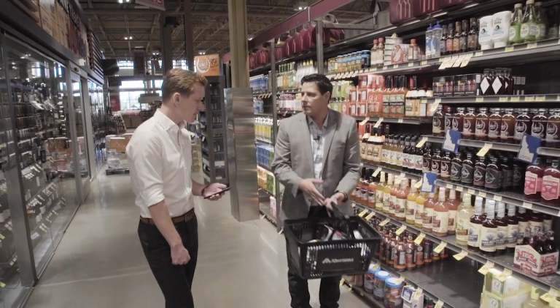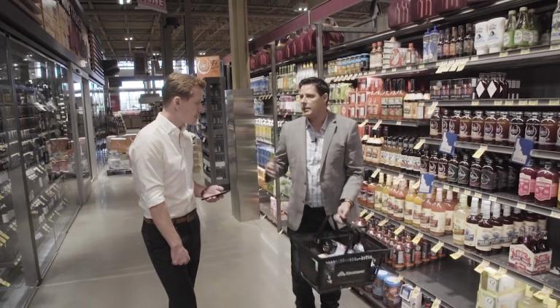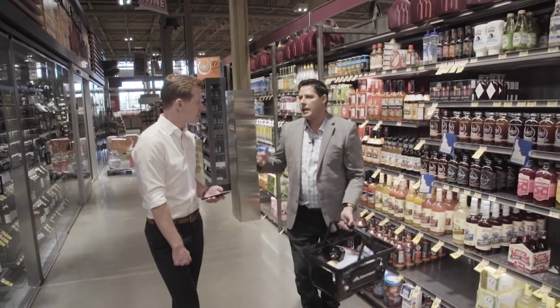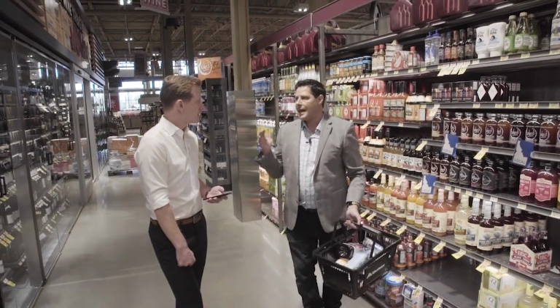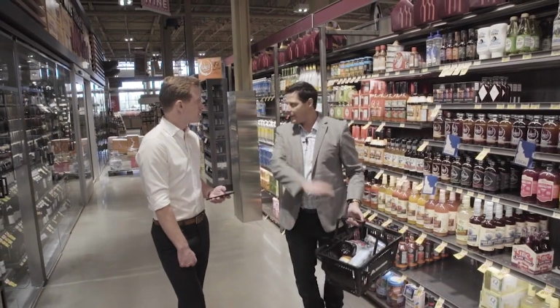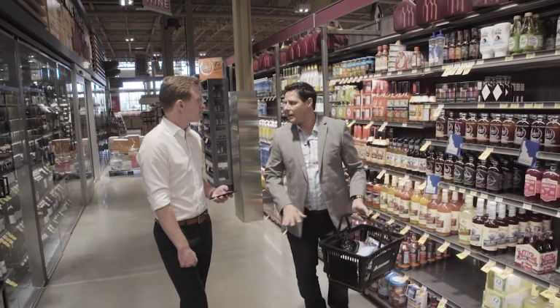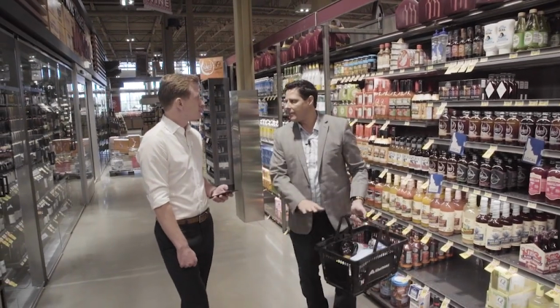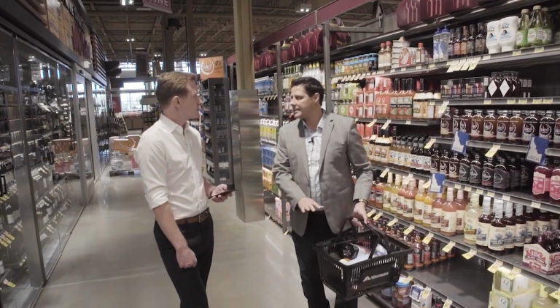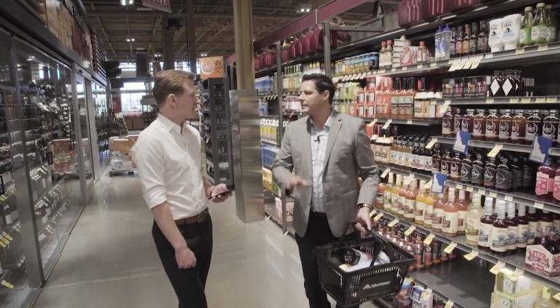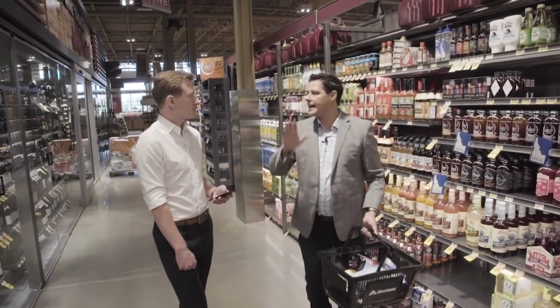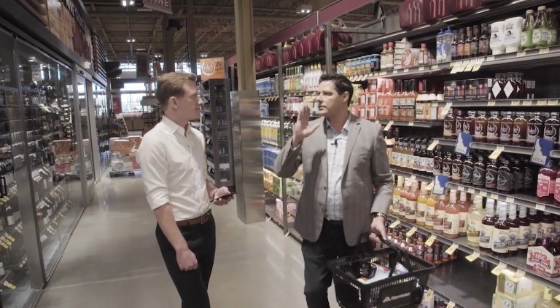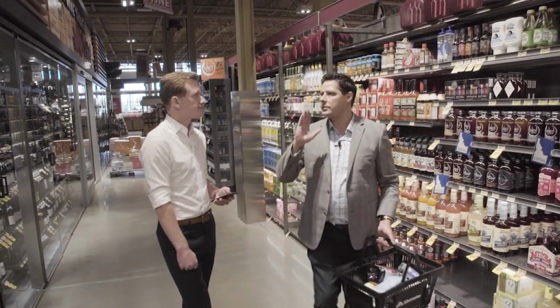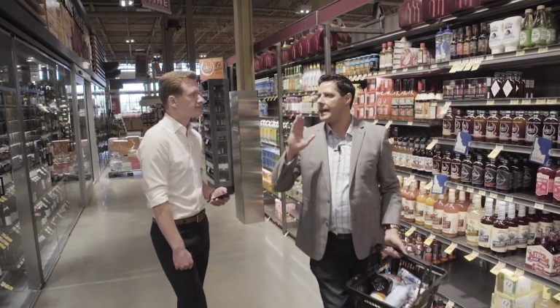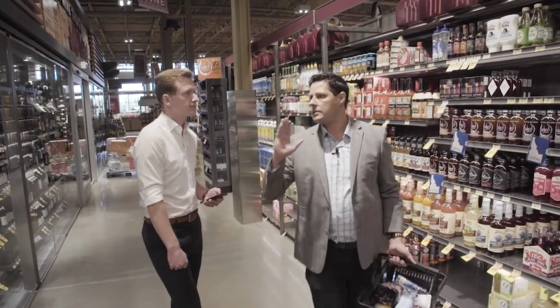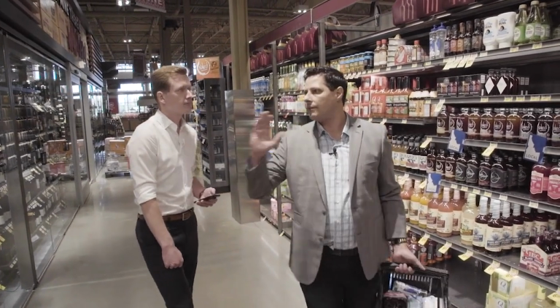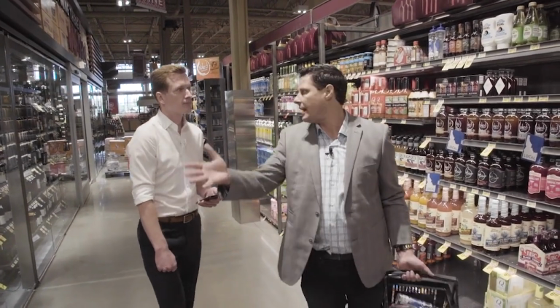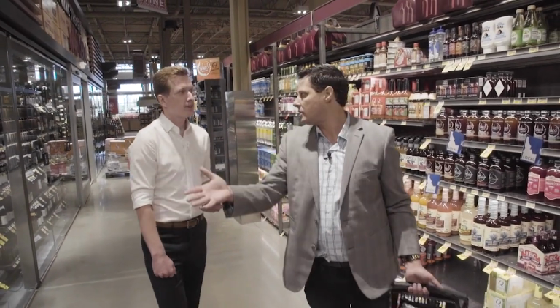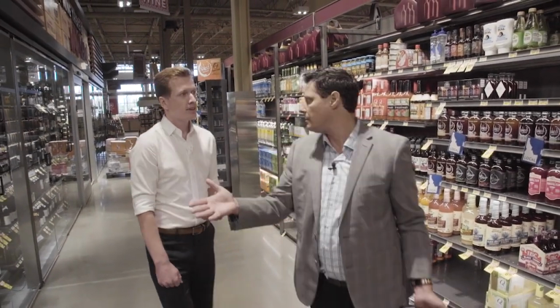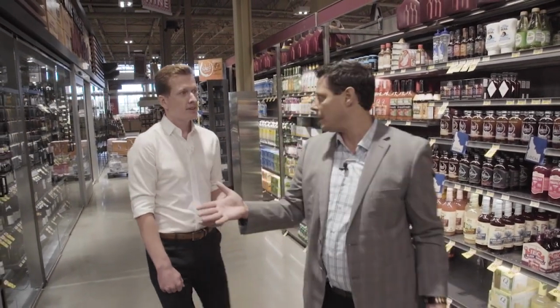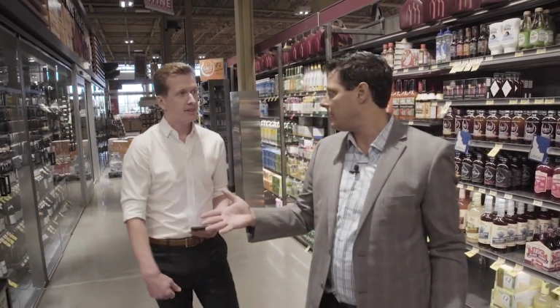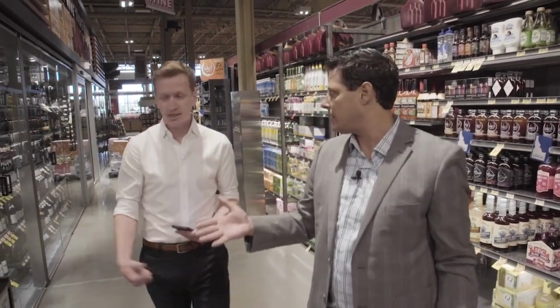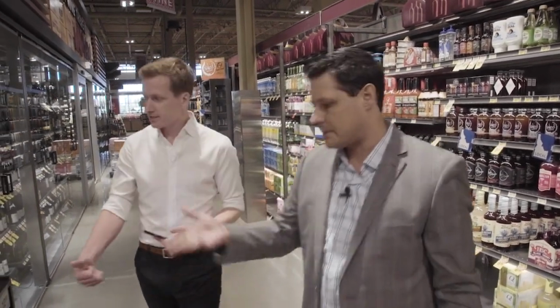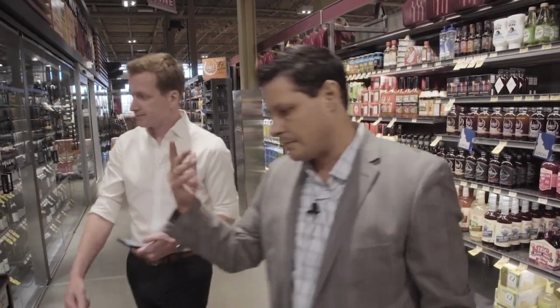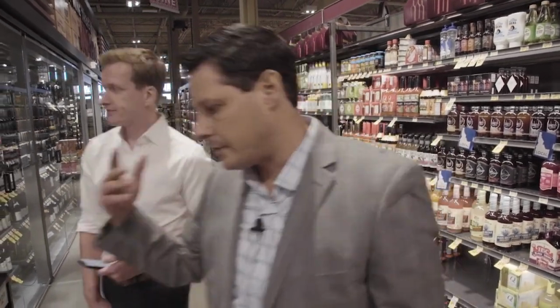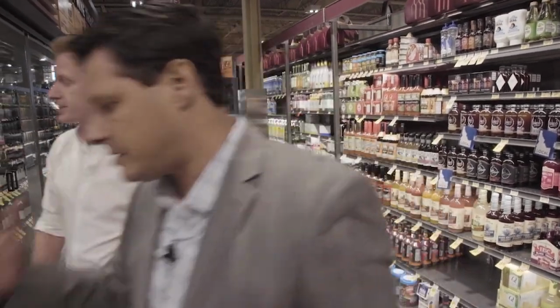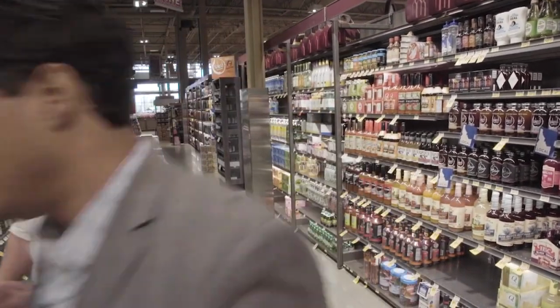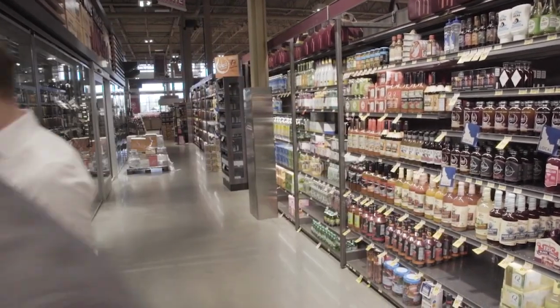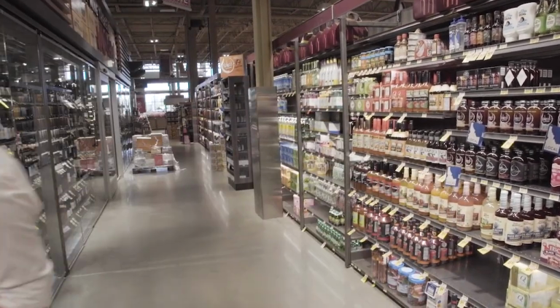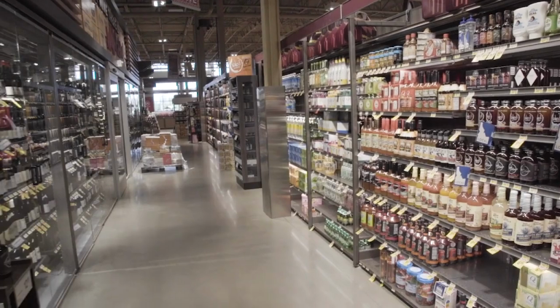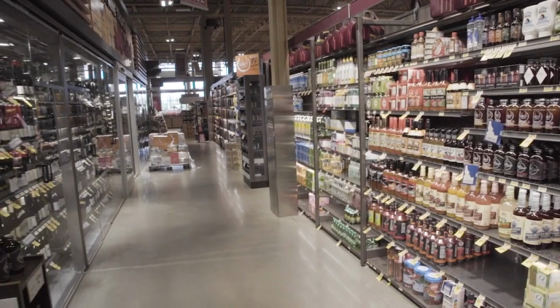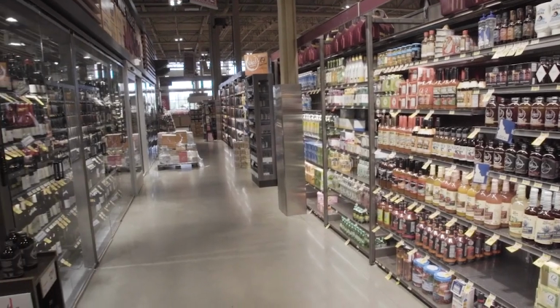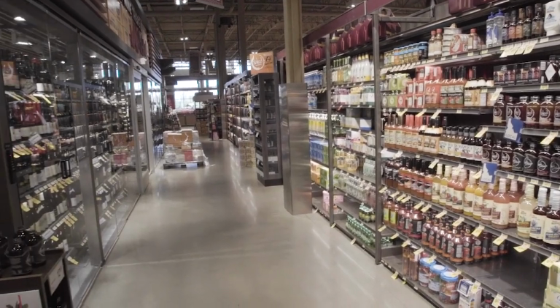So now that we have all of this, let's head to the fresh department and pick up some produce and some garnishes.